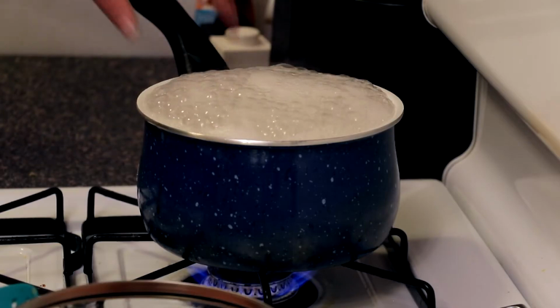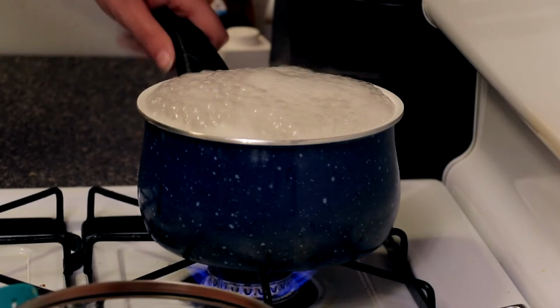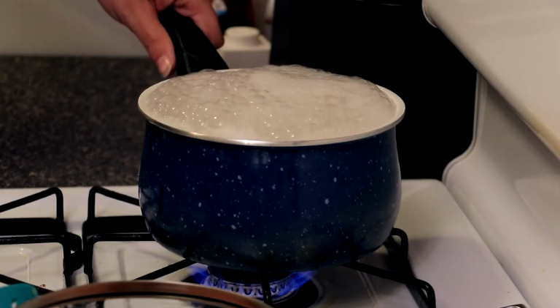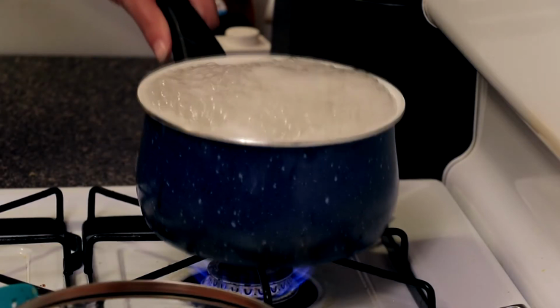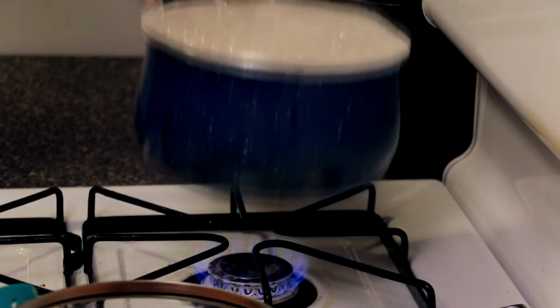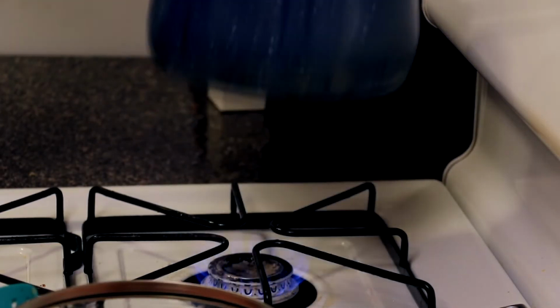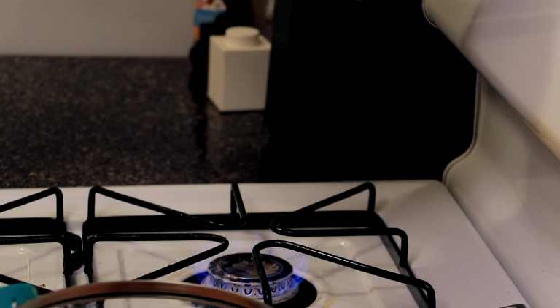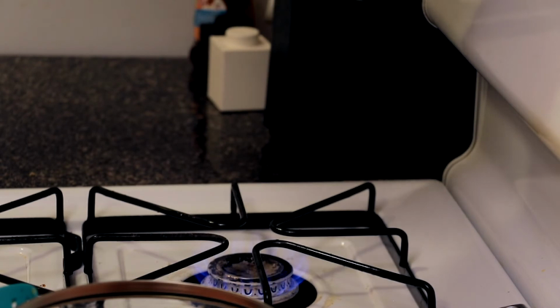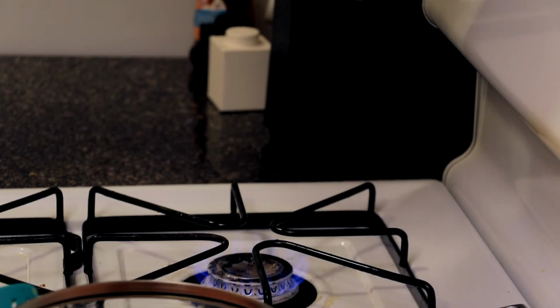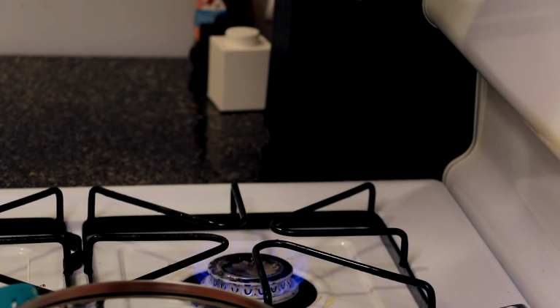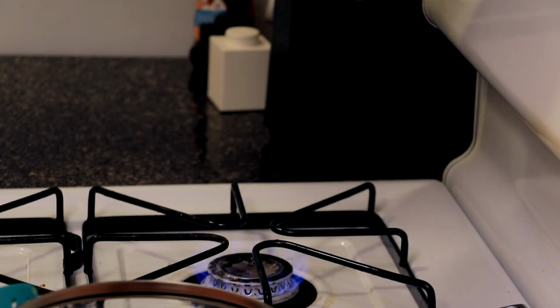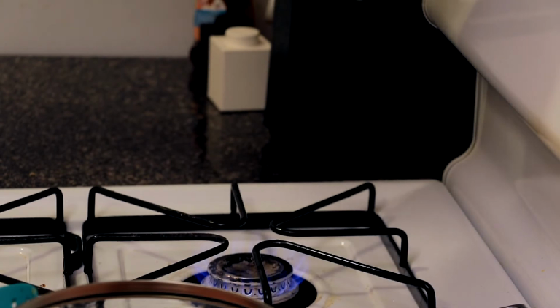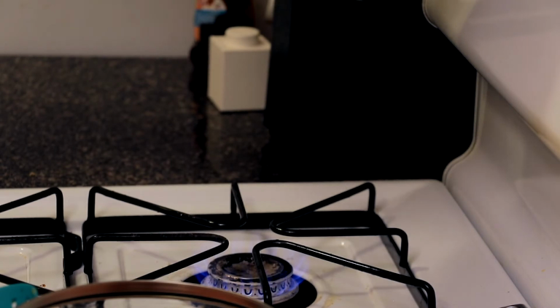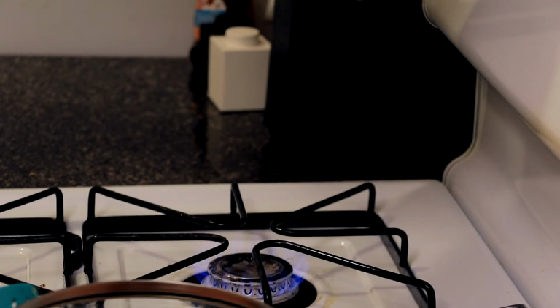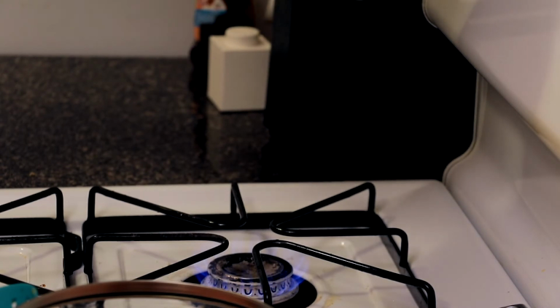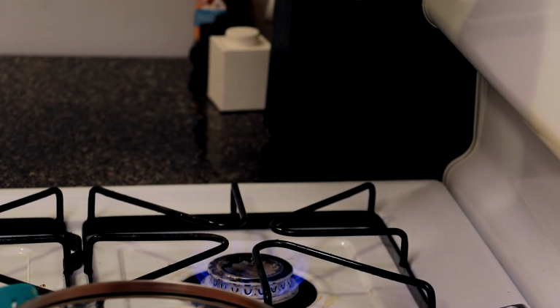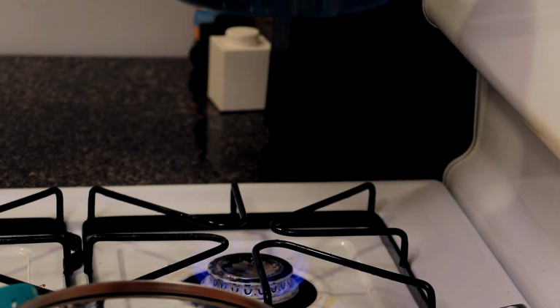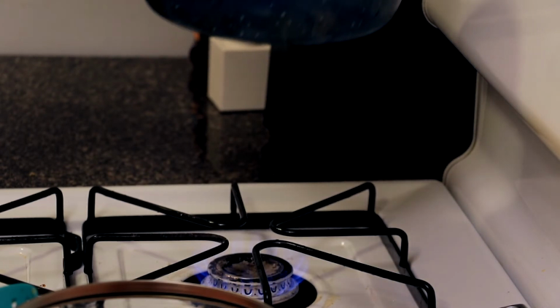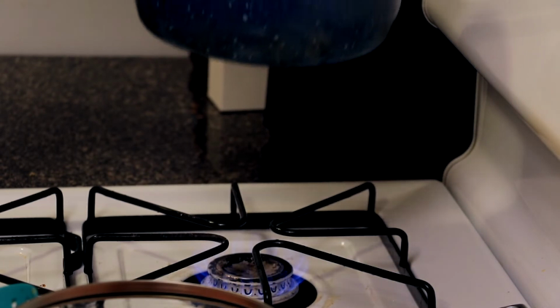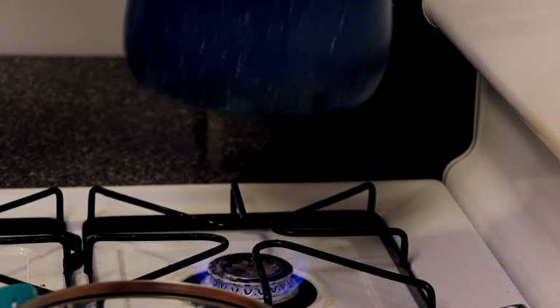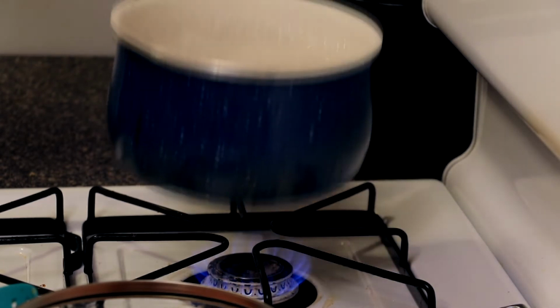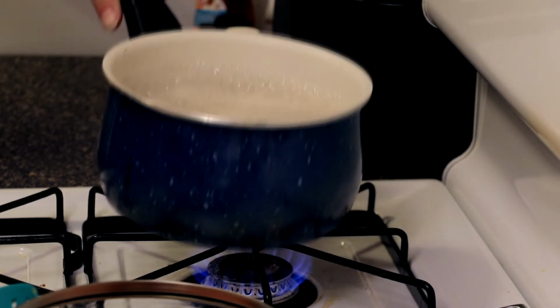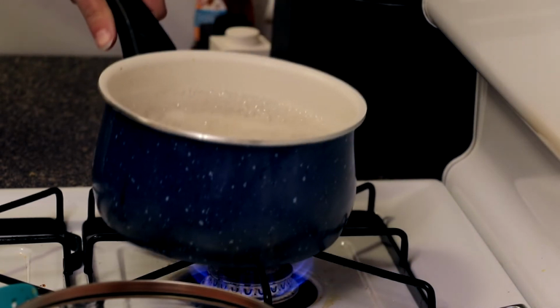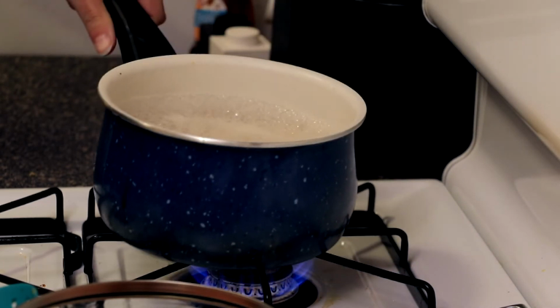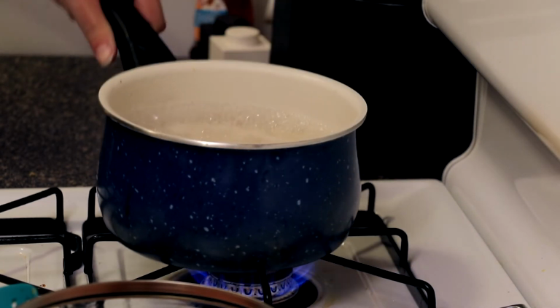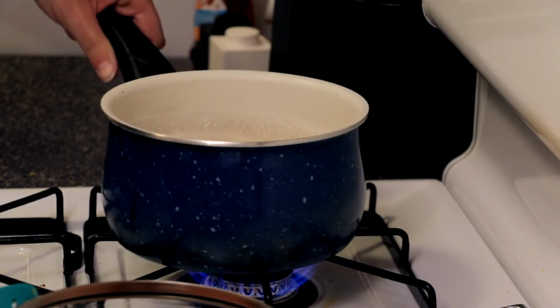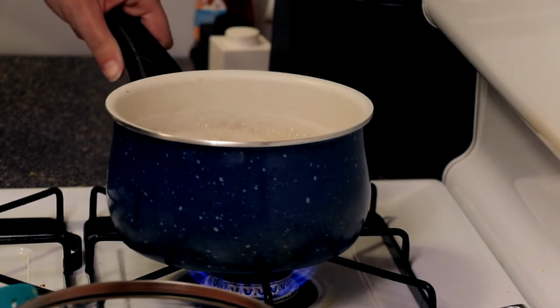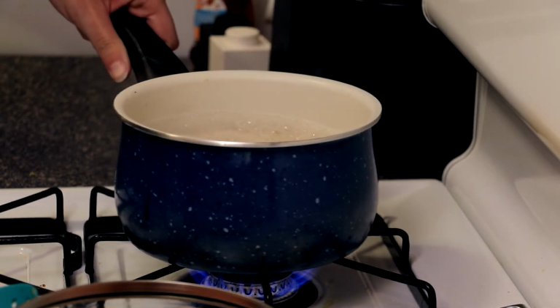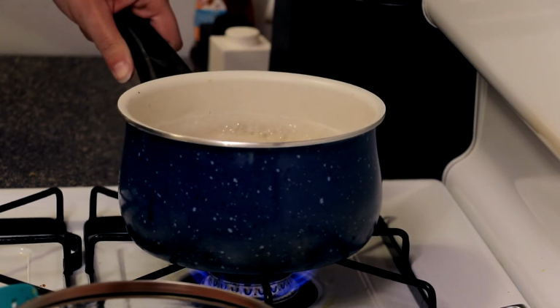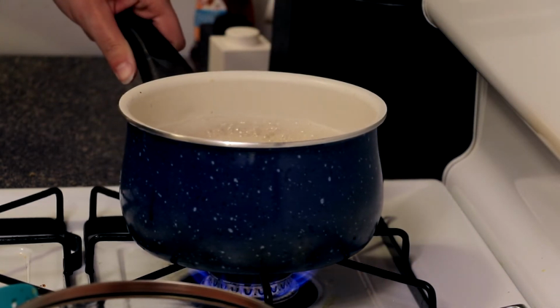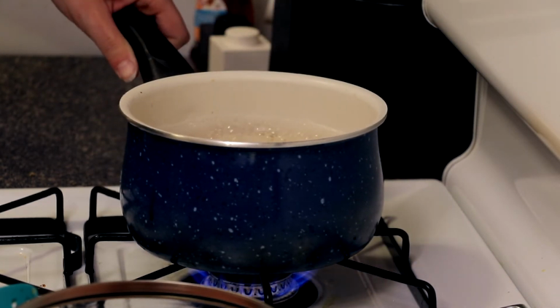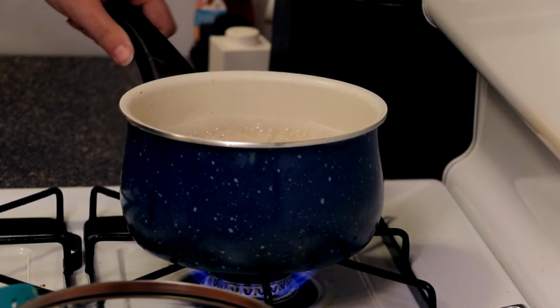Side note: if noodles are starting to boil over, just lift up the pot for a few seconds and wait for it to go down, then put it back on the burner.